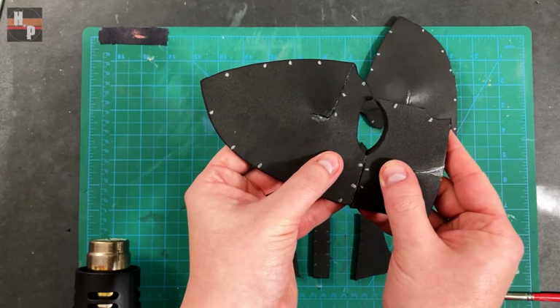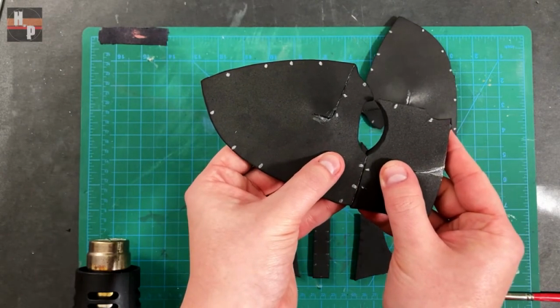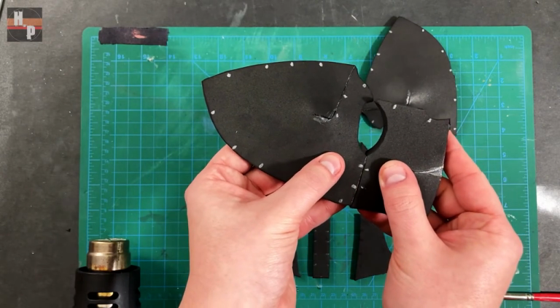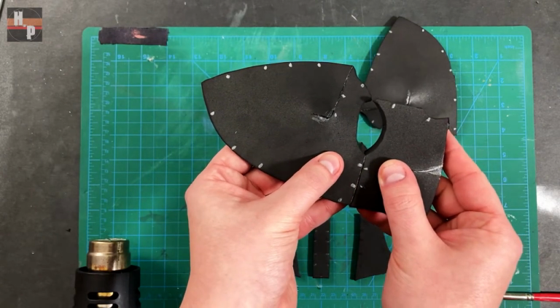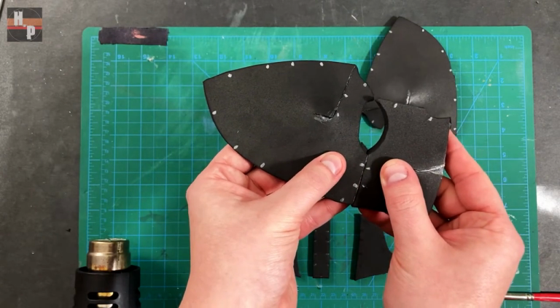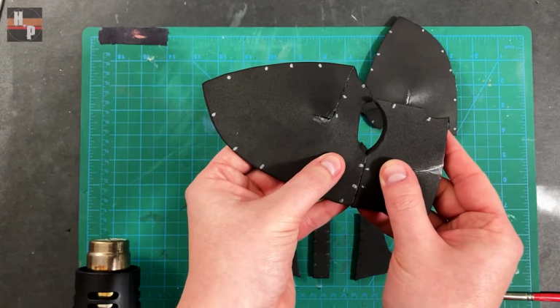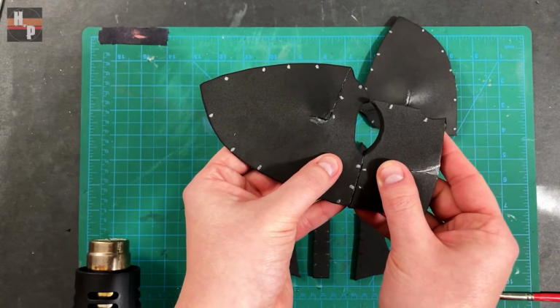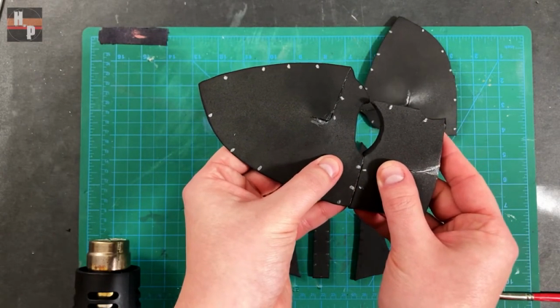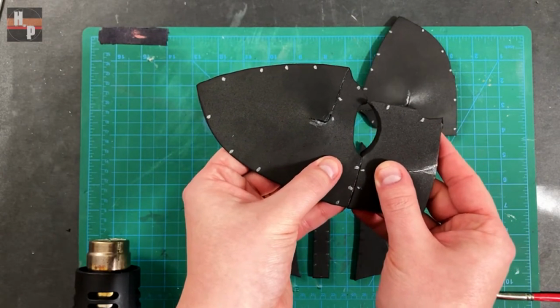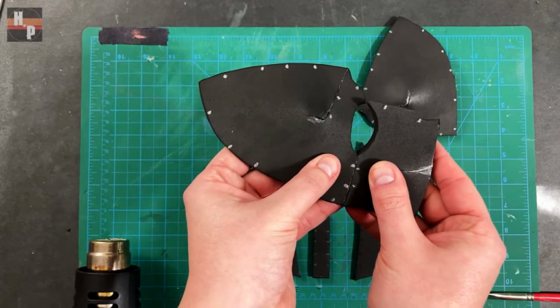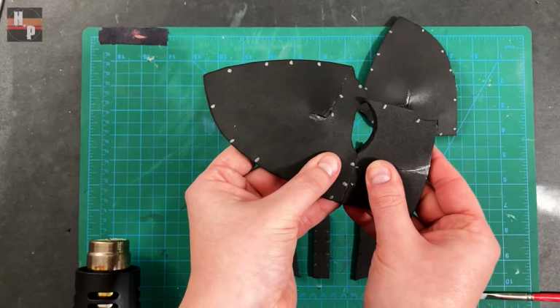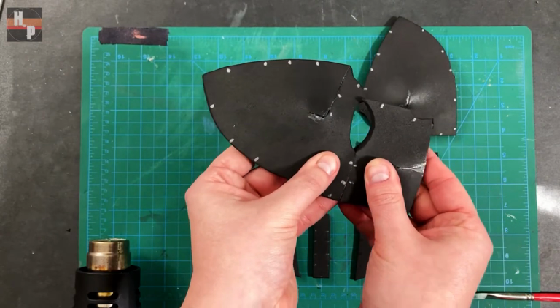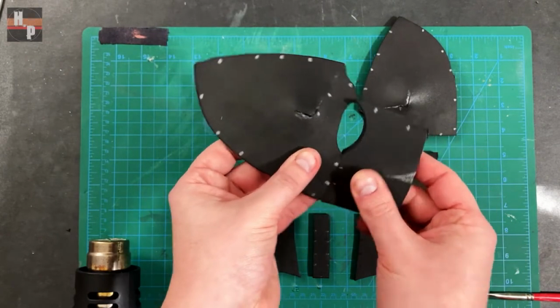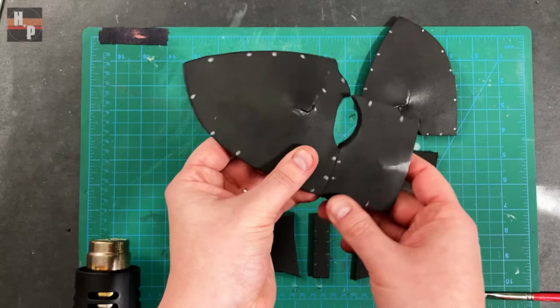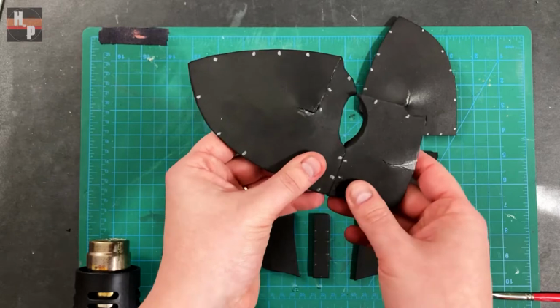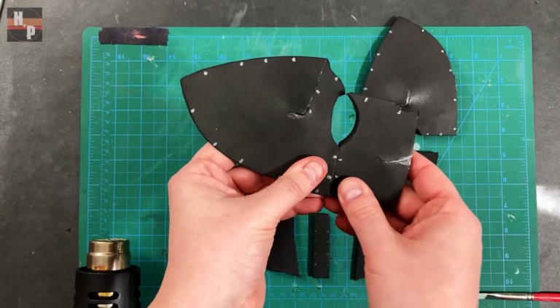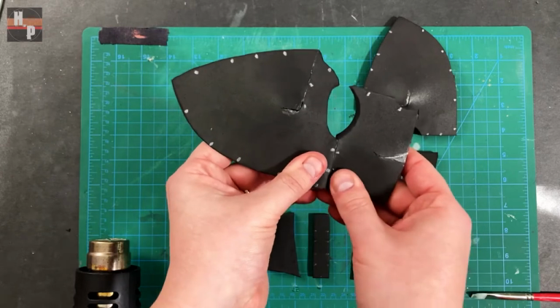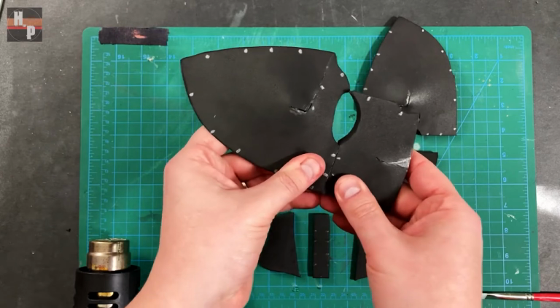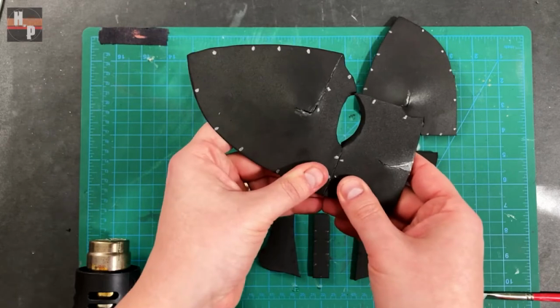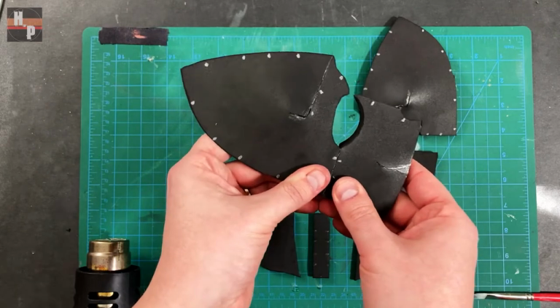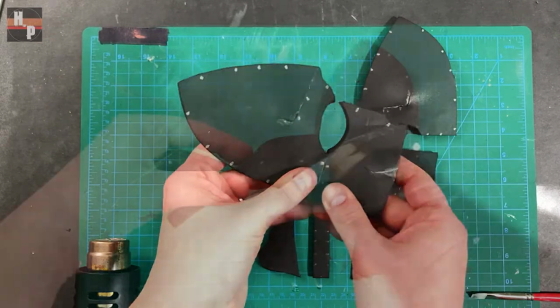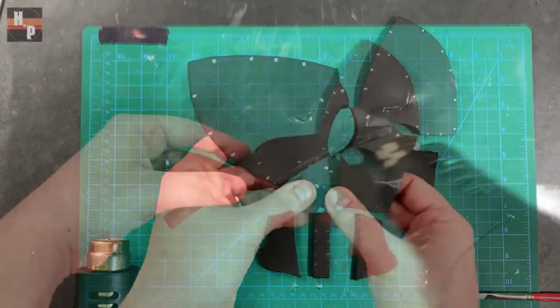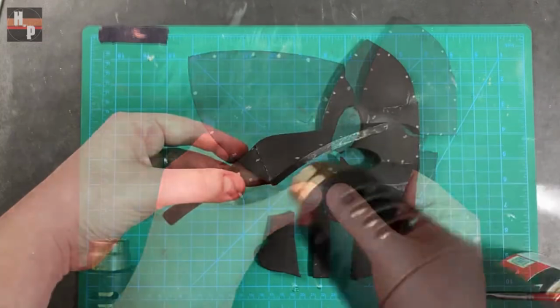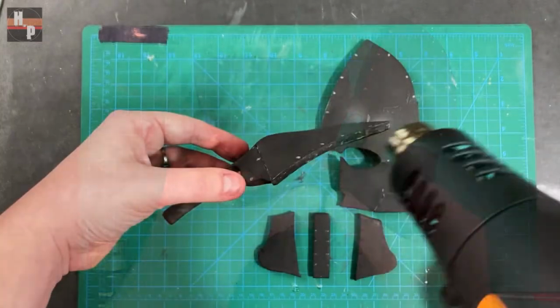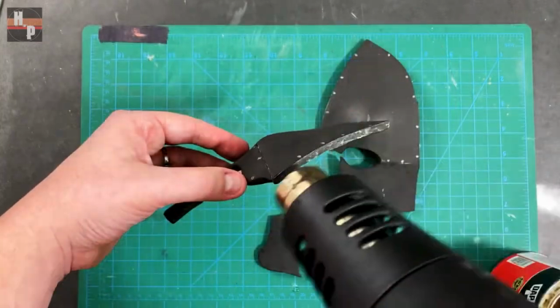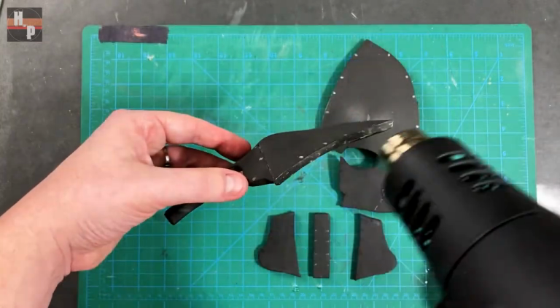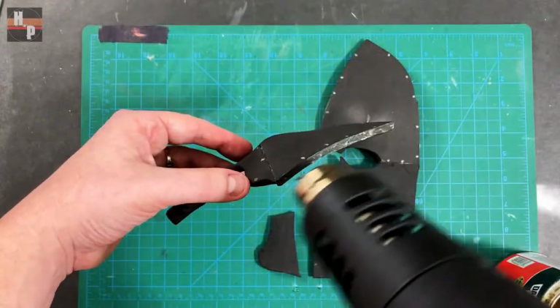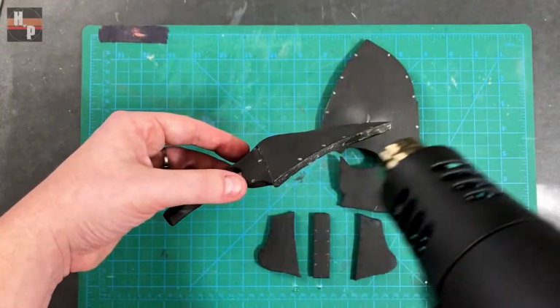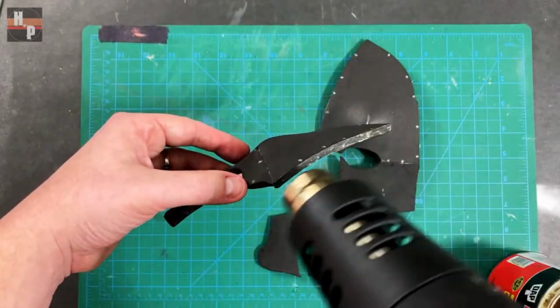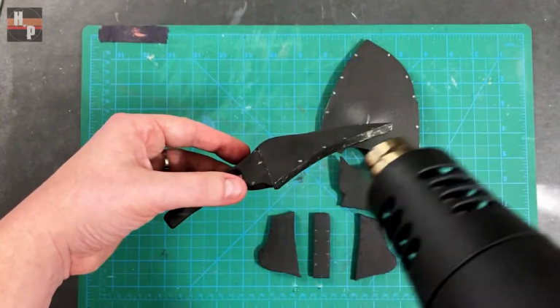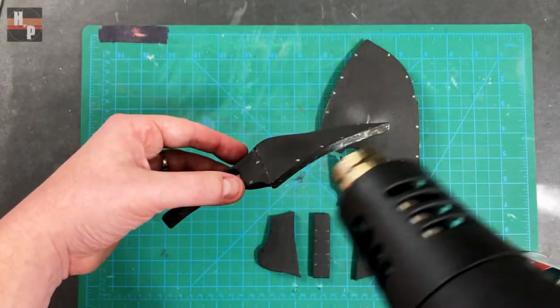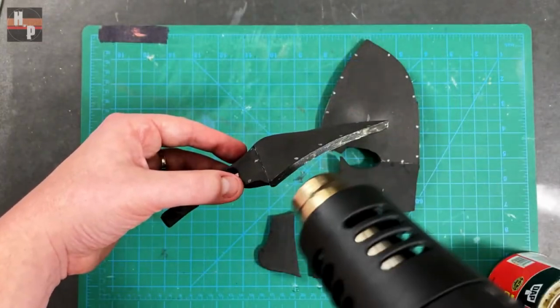Once this process is complete, I repeat it to the mirrored pieces and then attach the A and B pieces together.